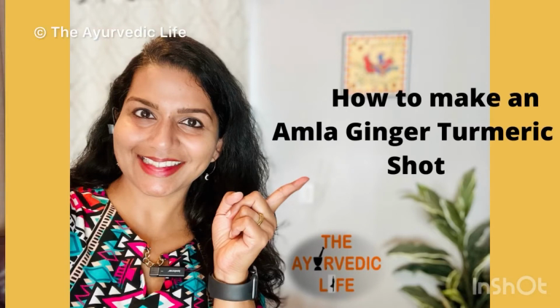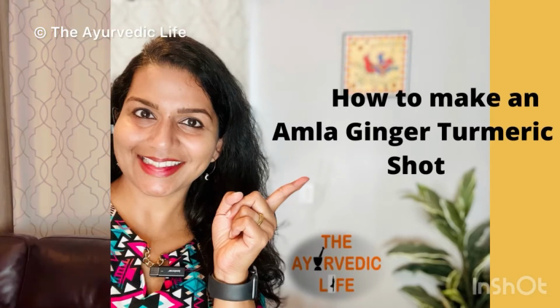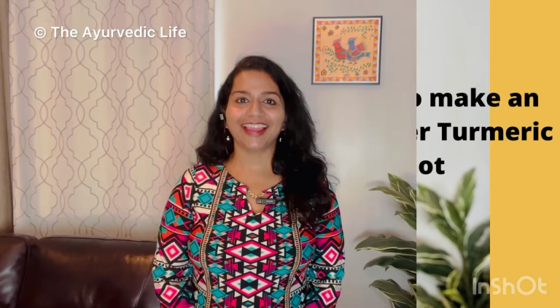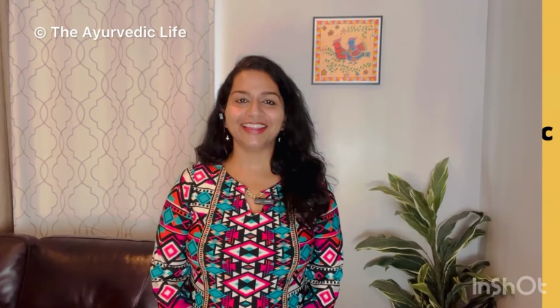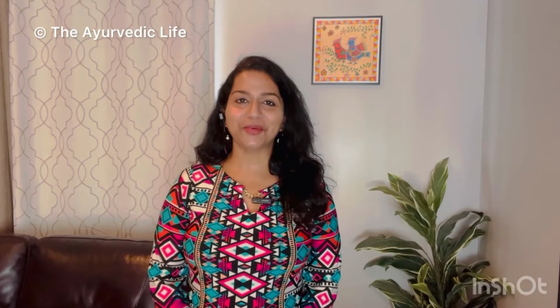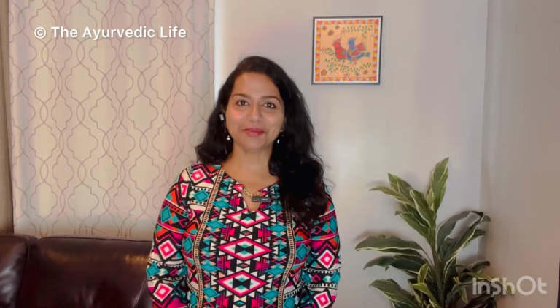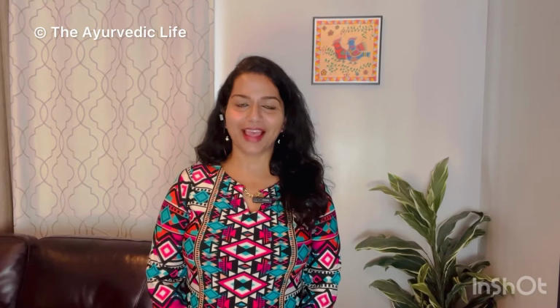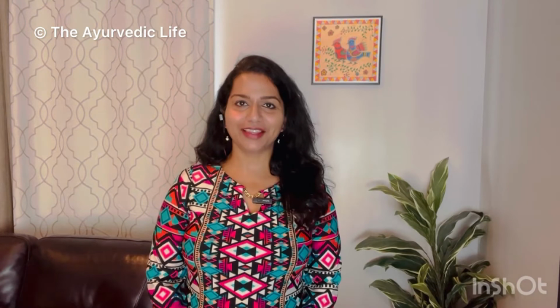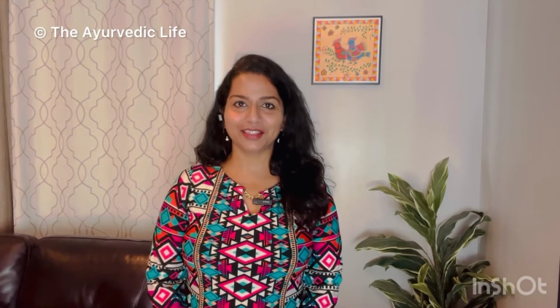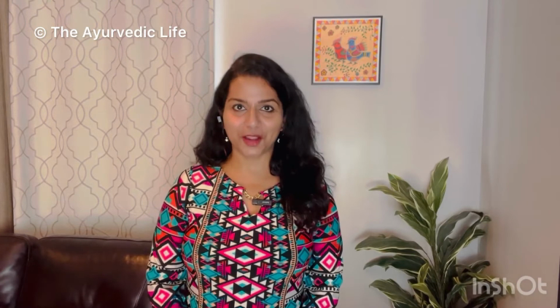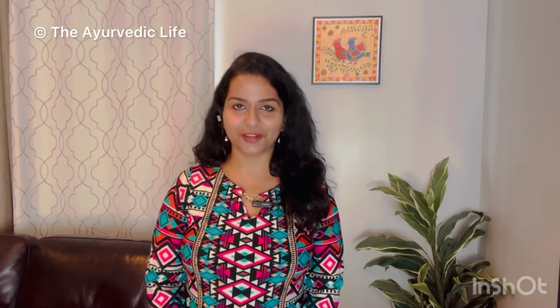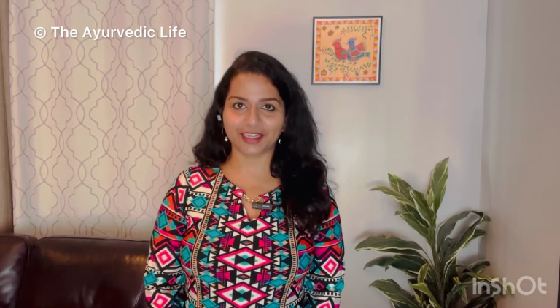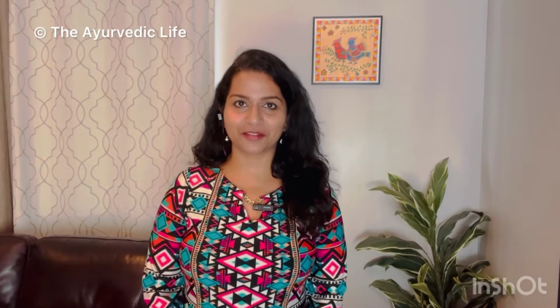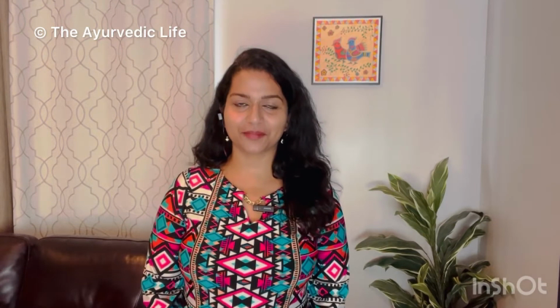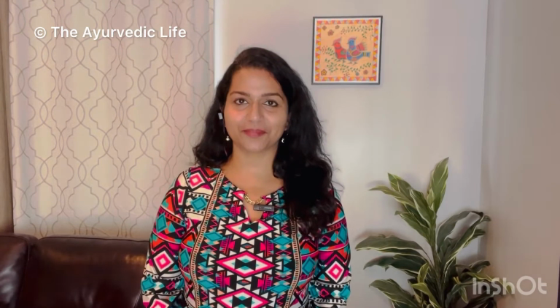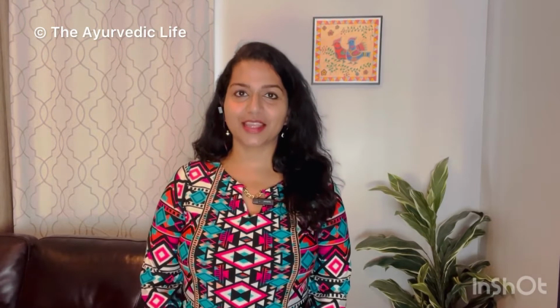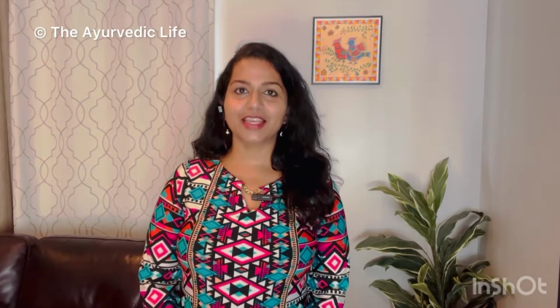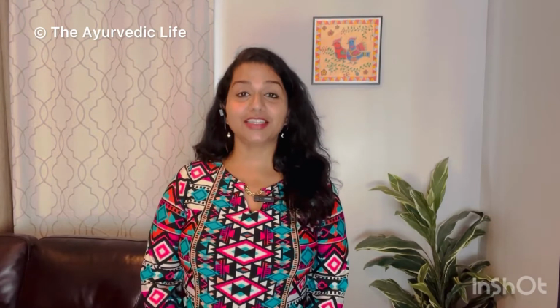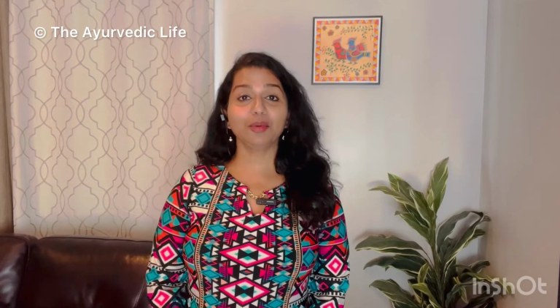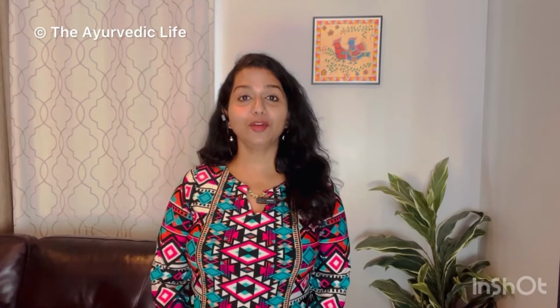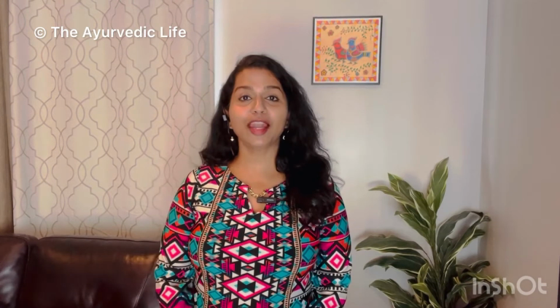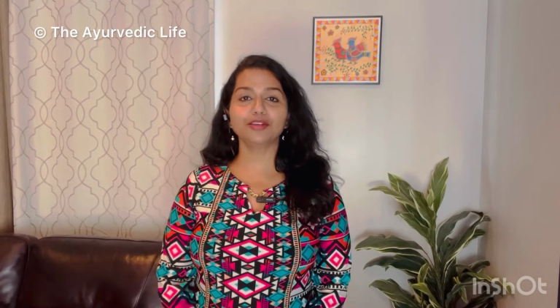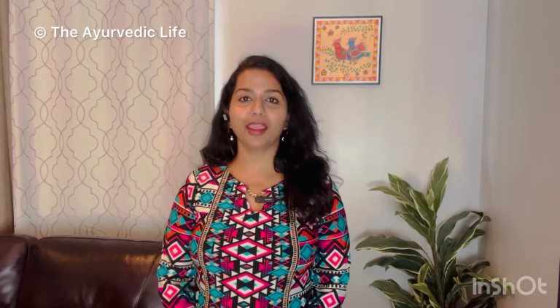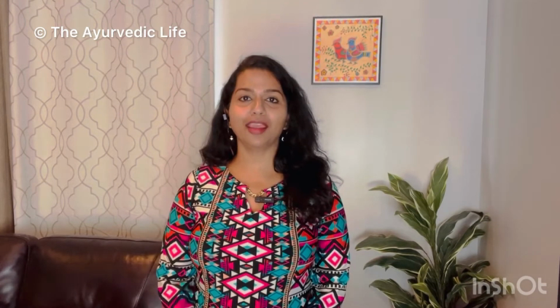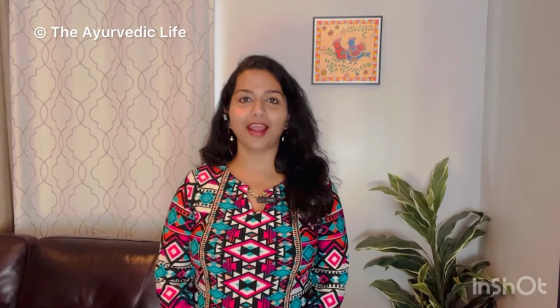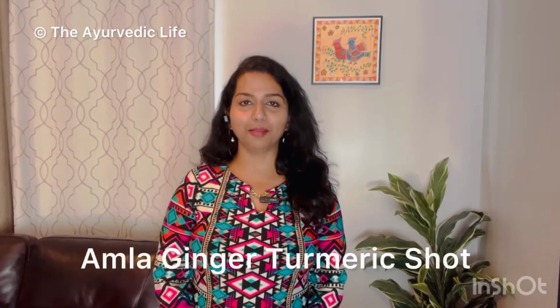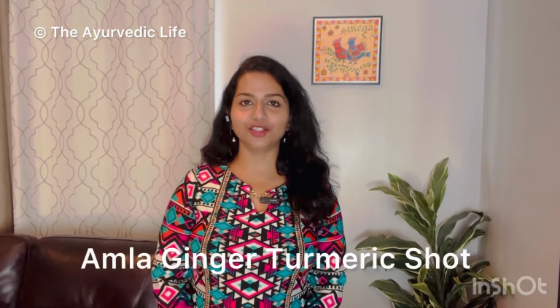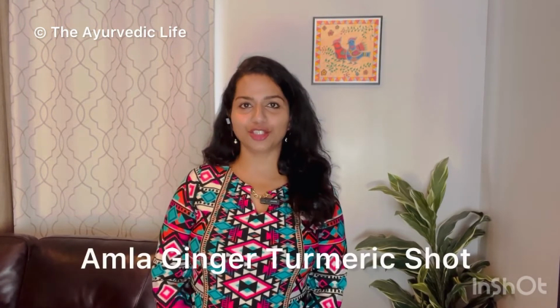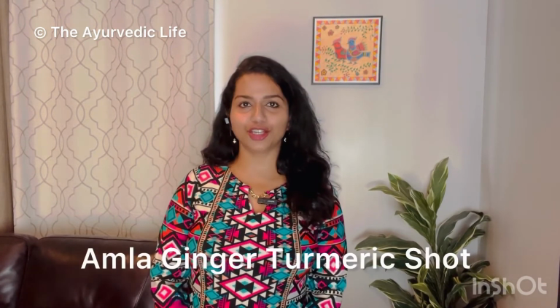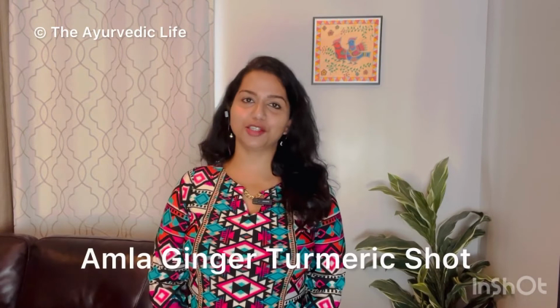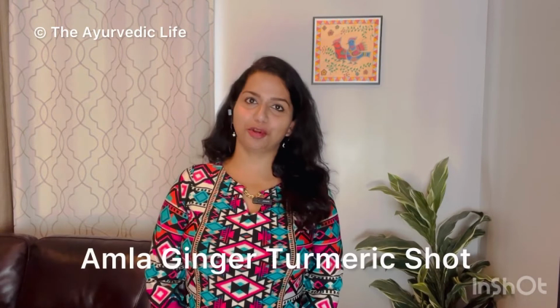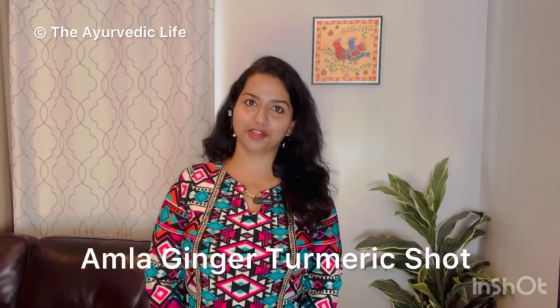Hi and welcome back to the Ayurvedic Life. Today we will look at how to make an Amla, ginger and turmeric shot.